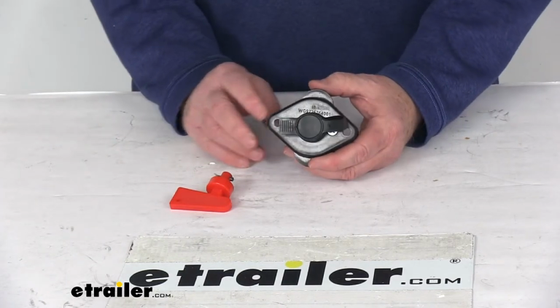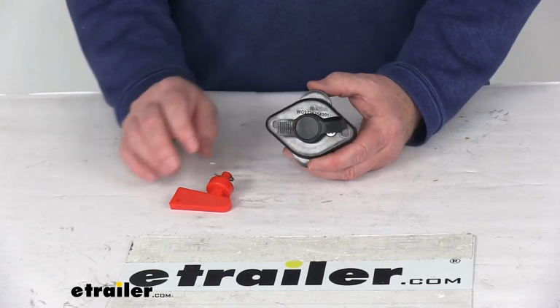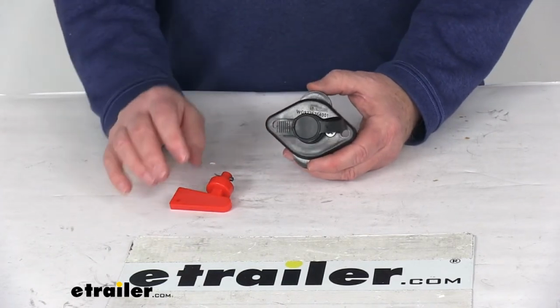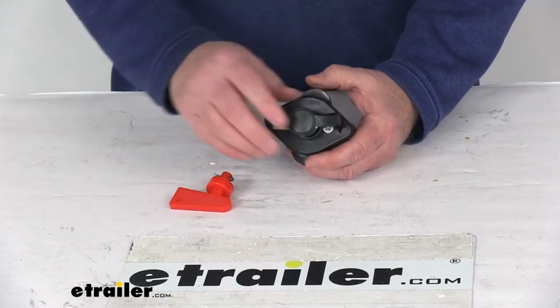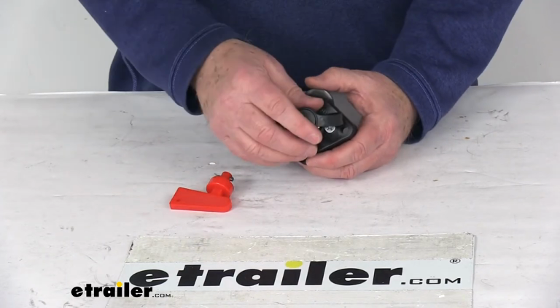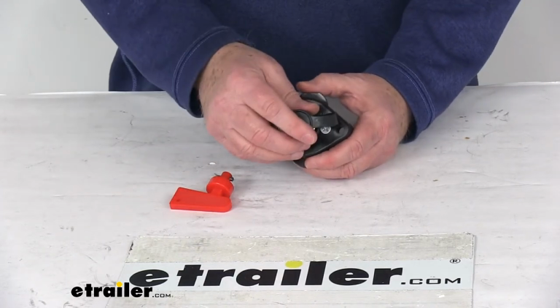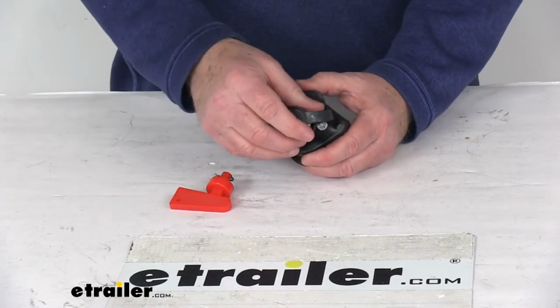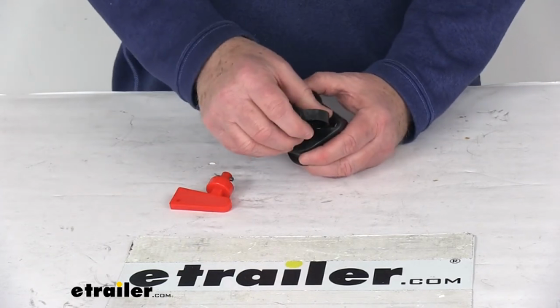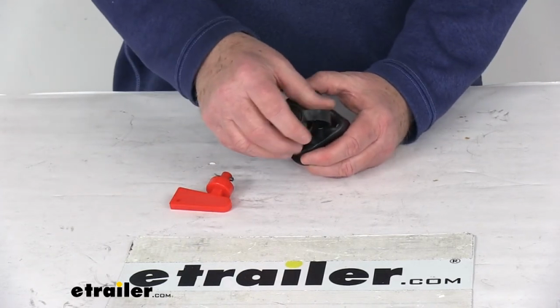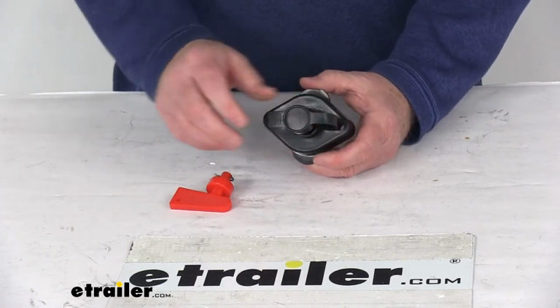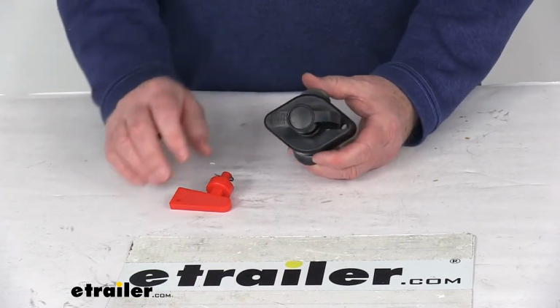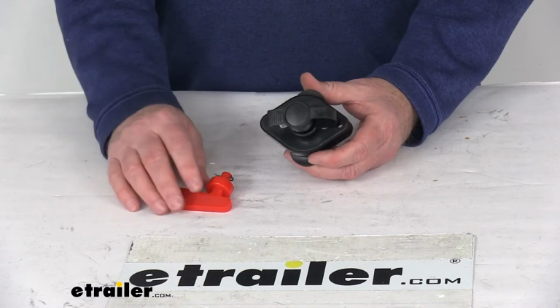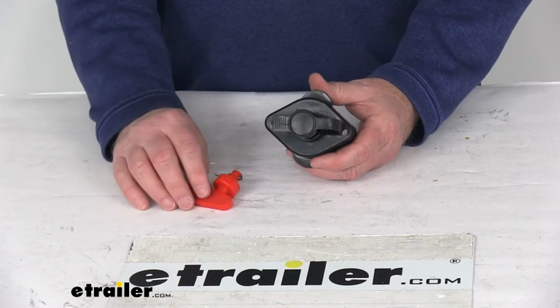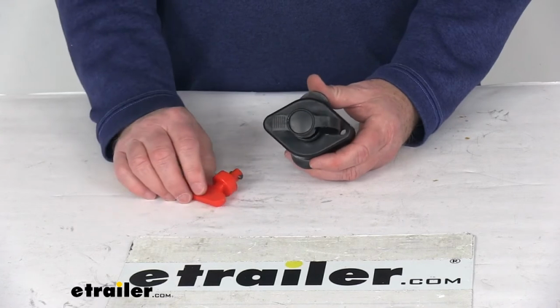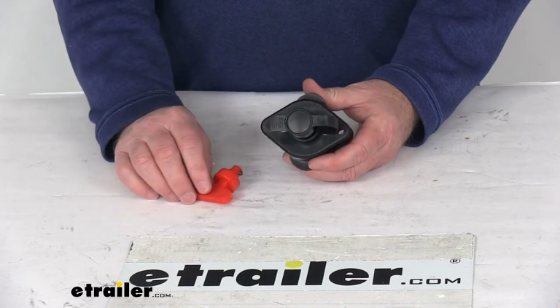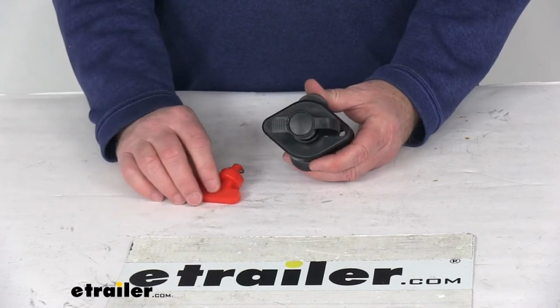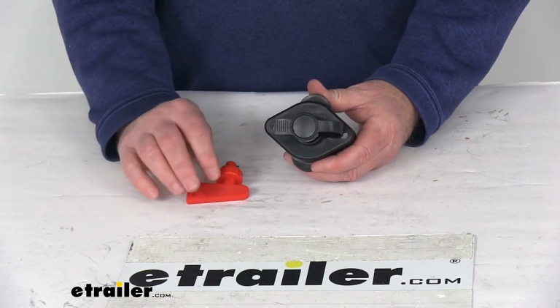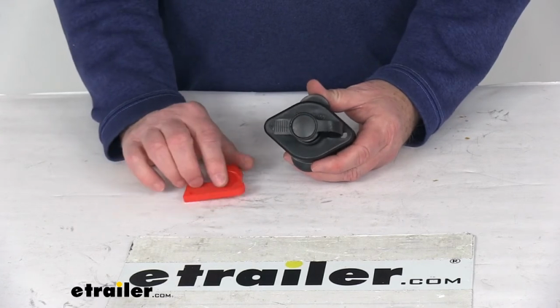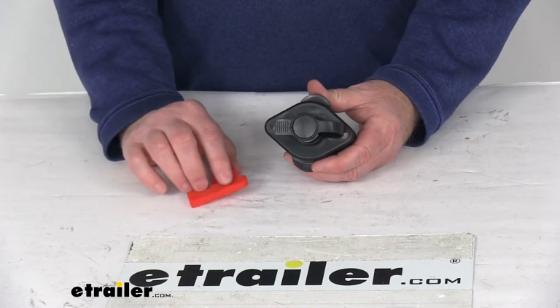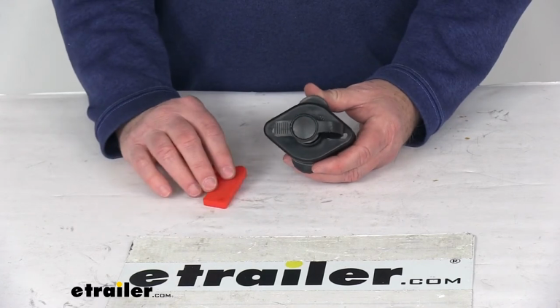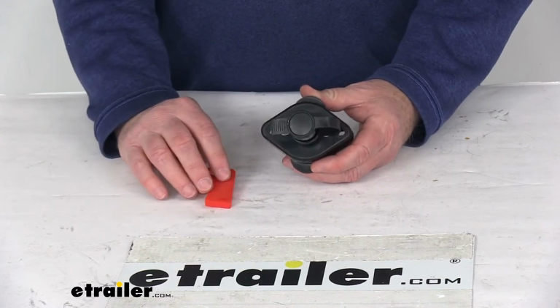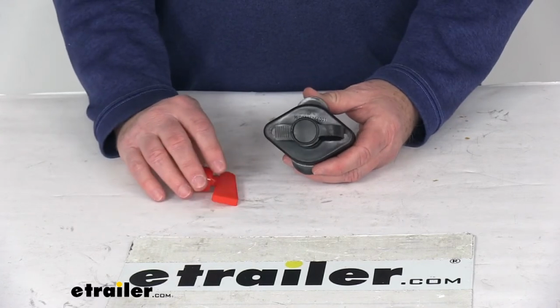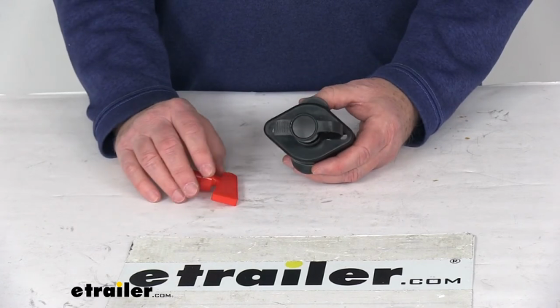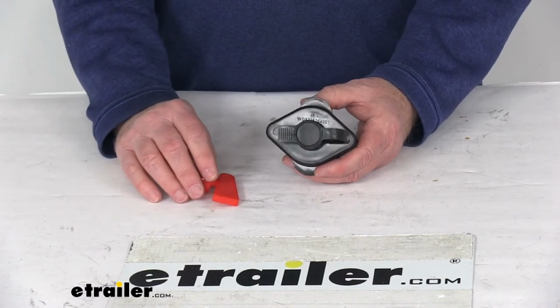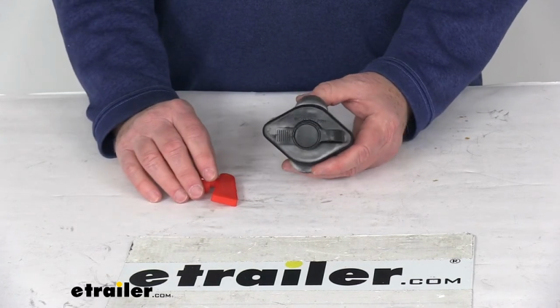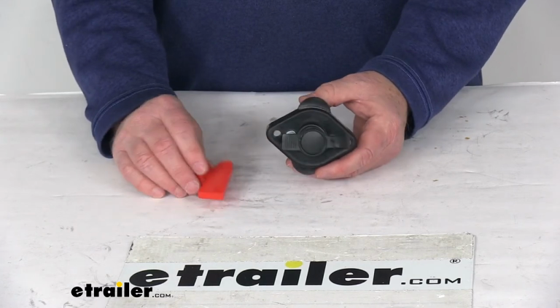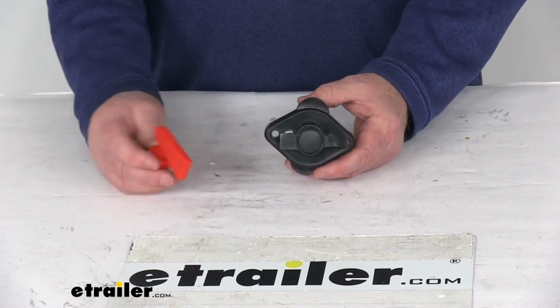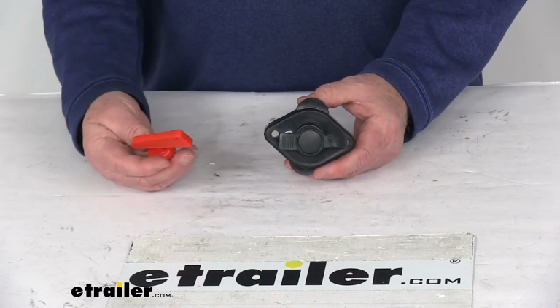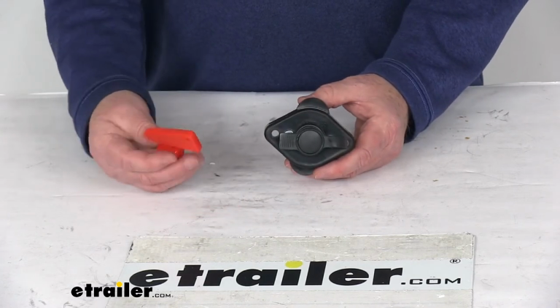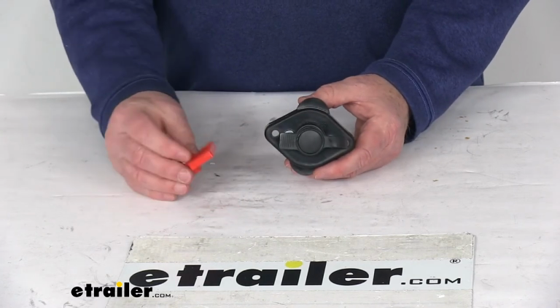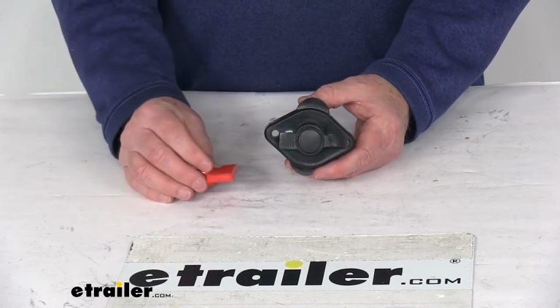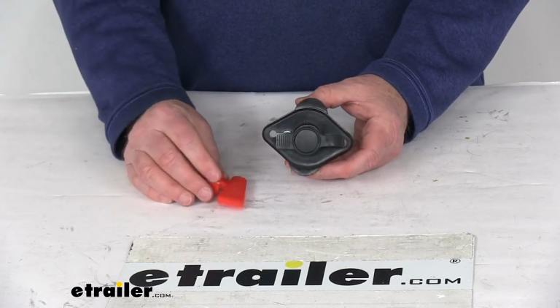That should do it for the review on the Bulldog Winch 400 Amp Shutoff Switch with the removable key.